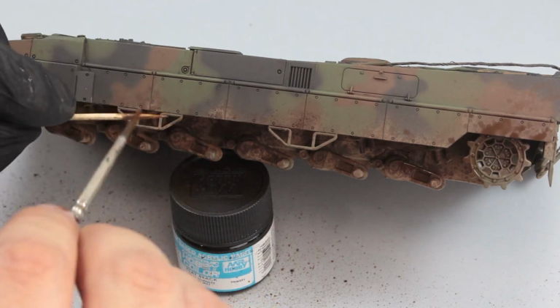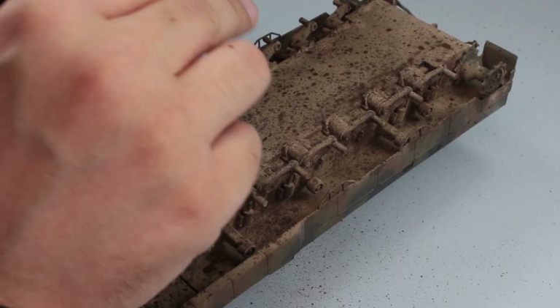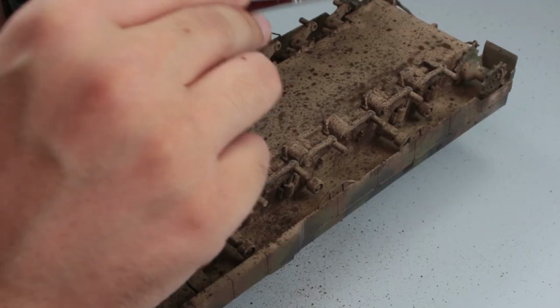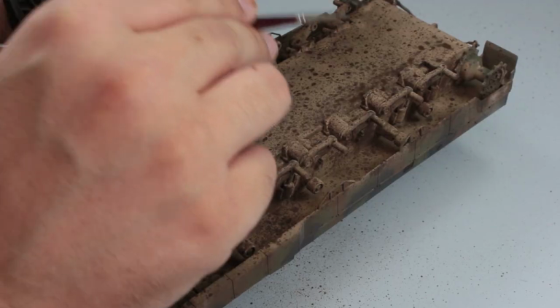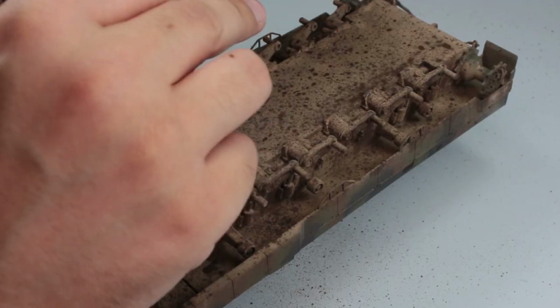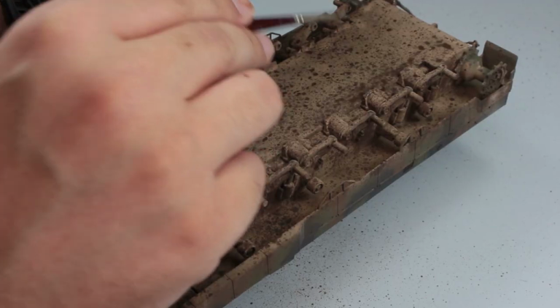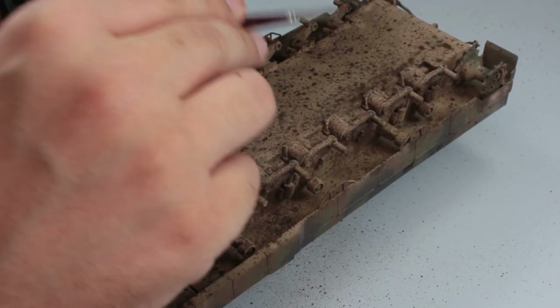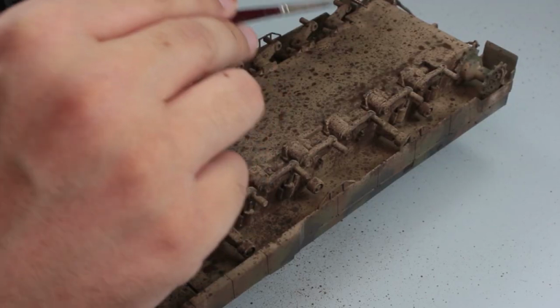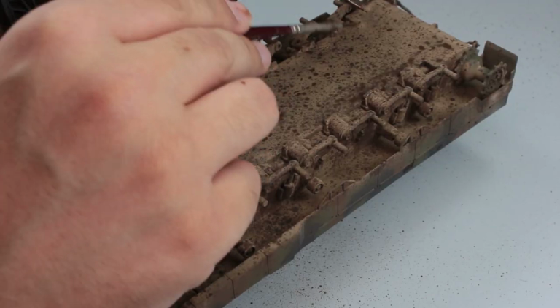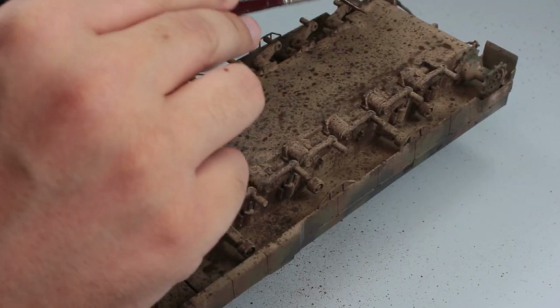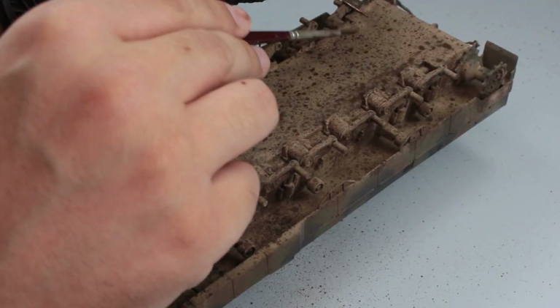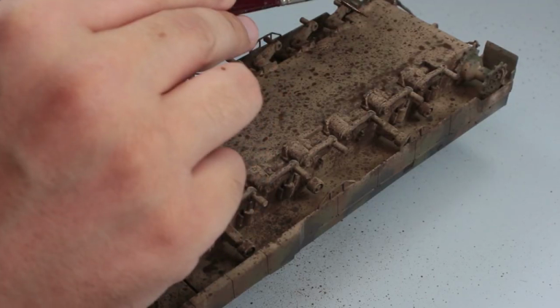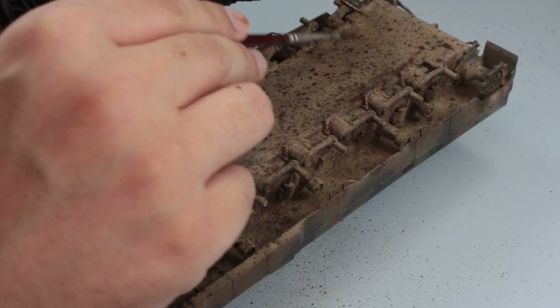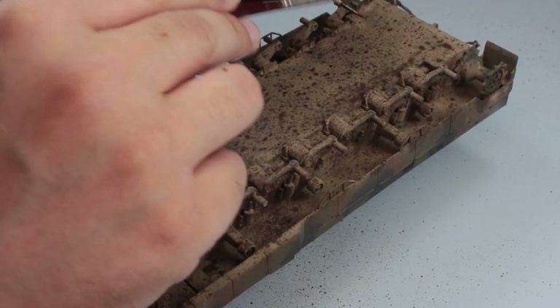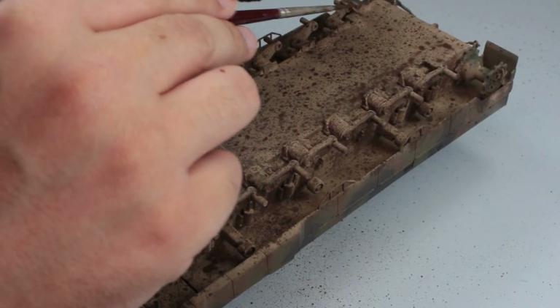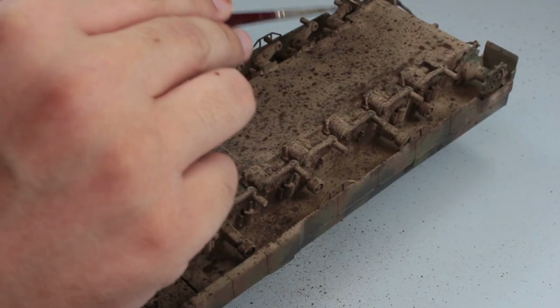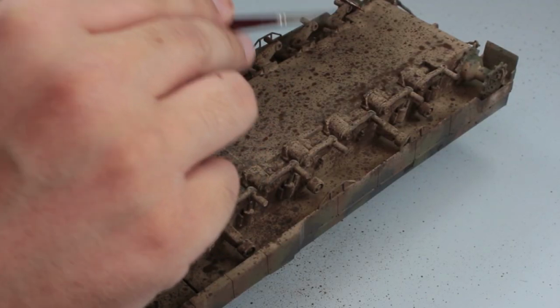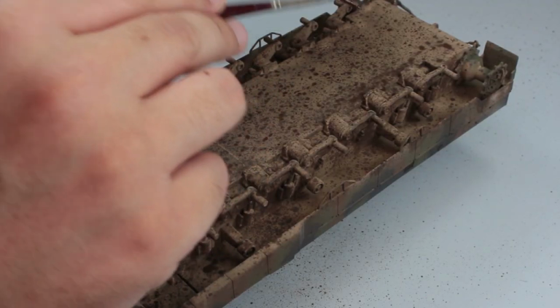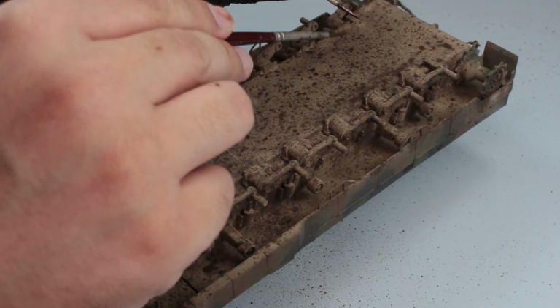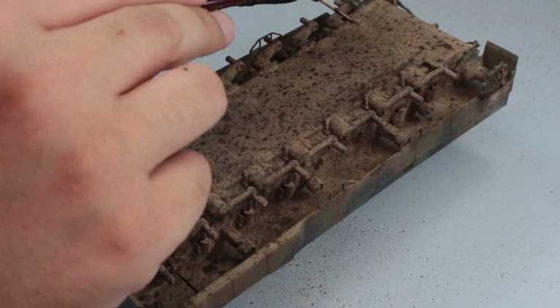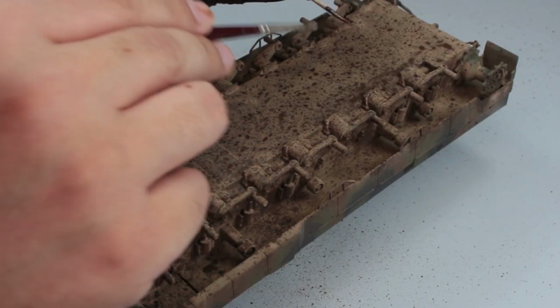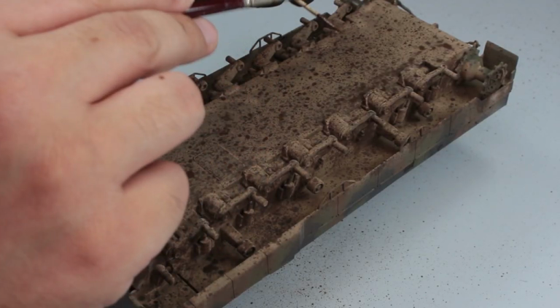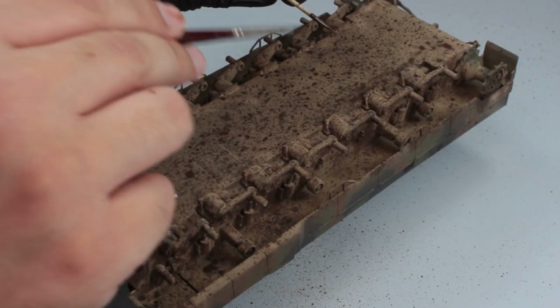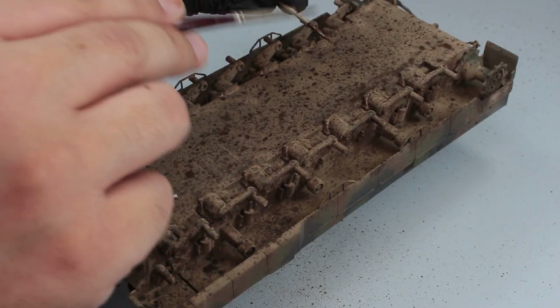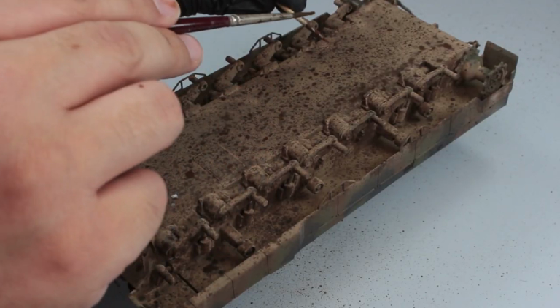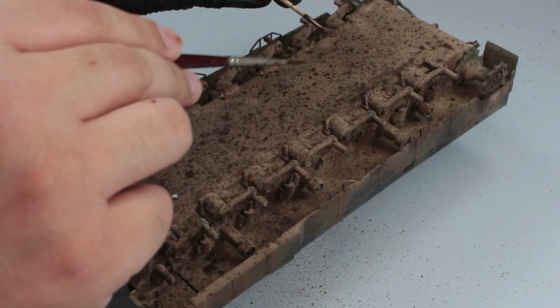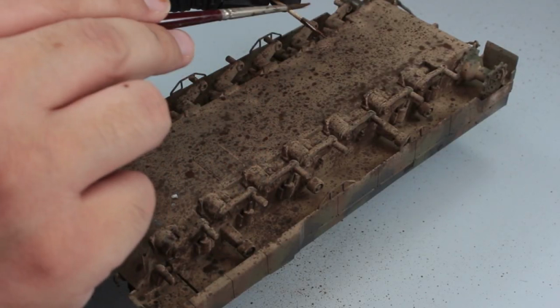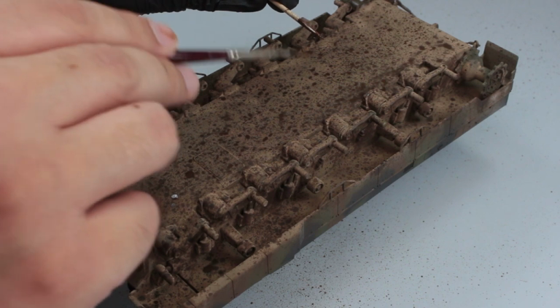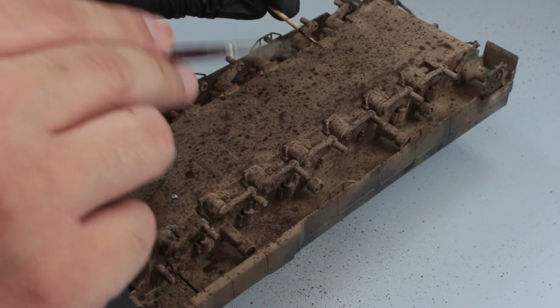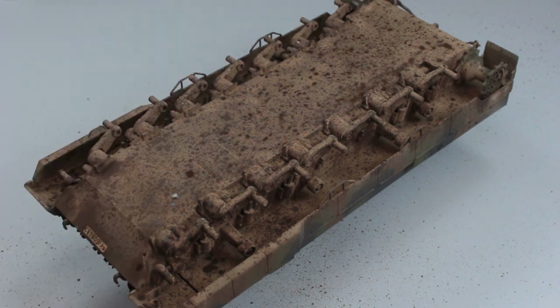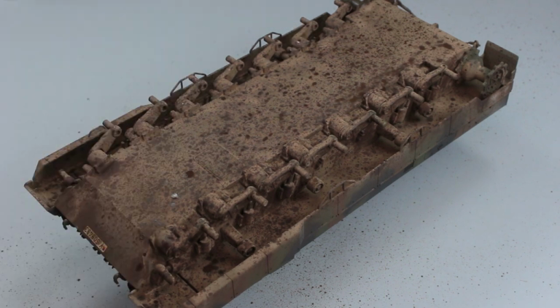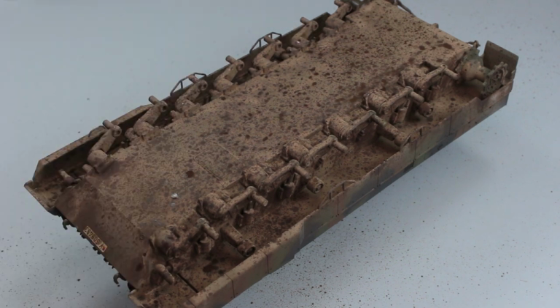Although it is very boring for me, I did the same weathering process to the lower part using the same techniques.